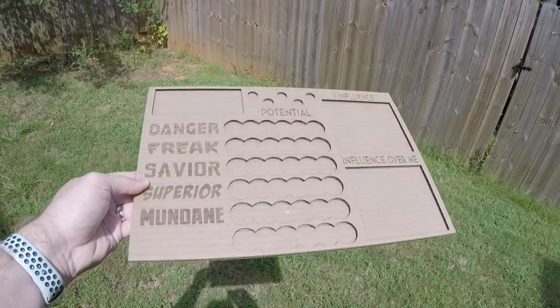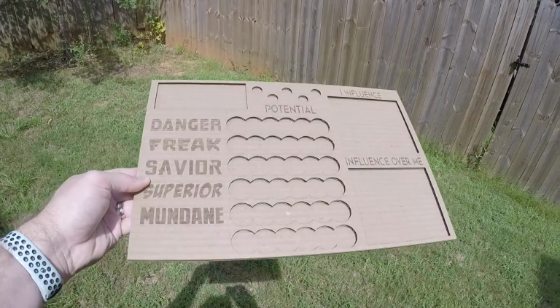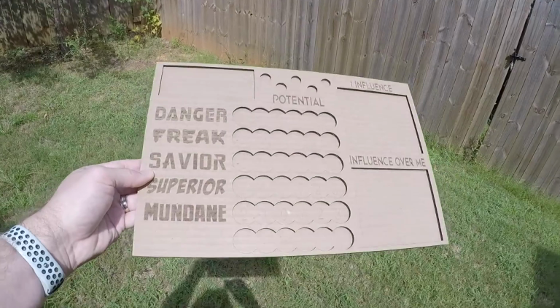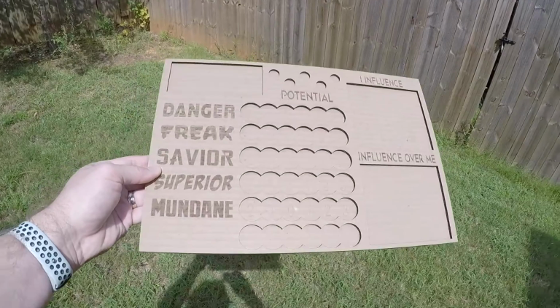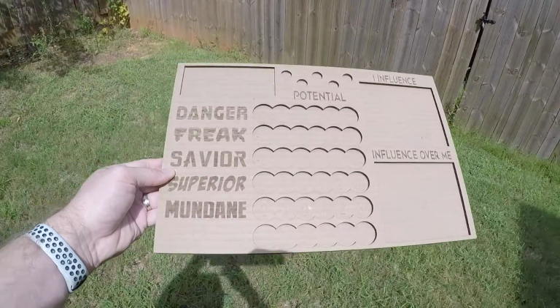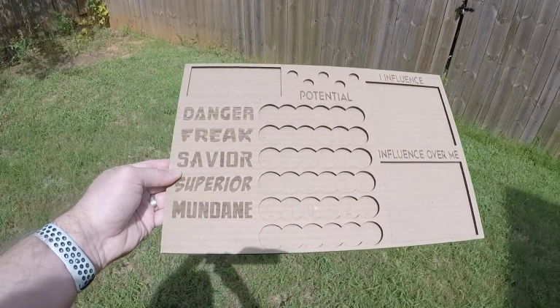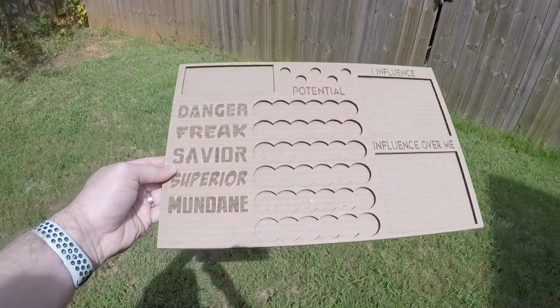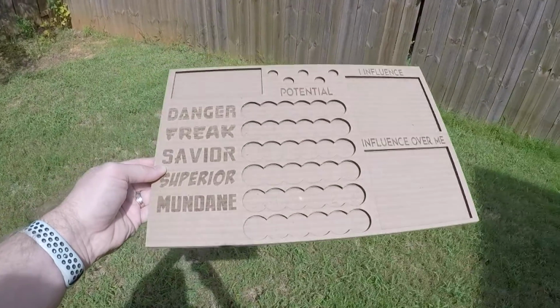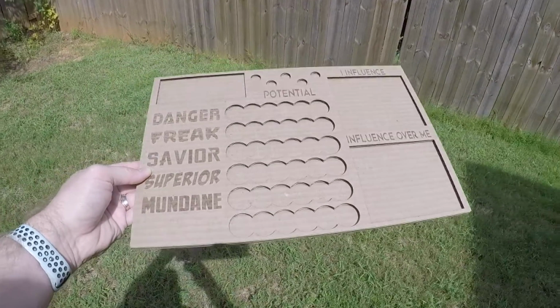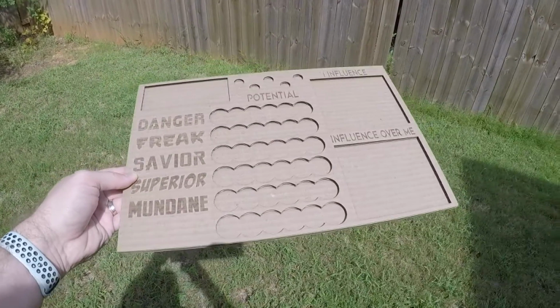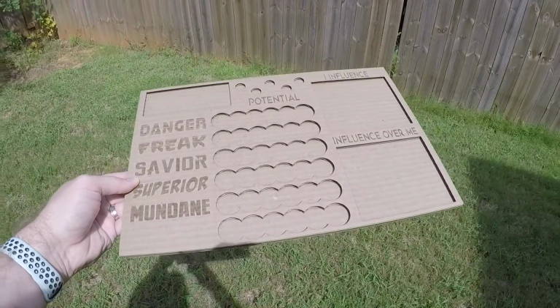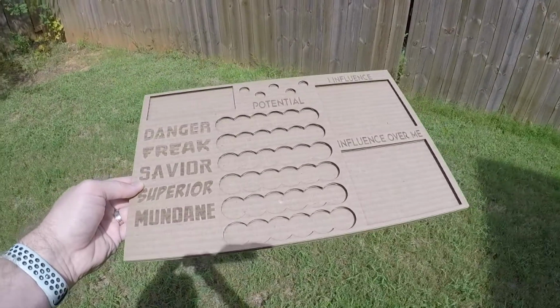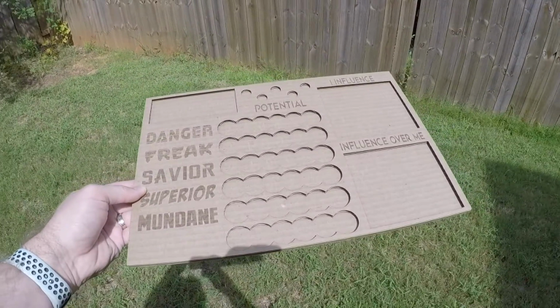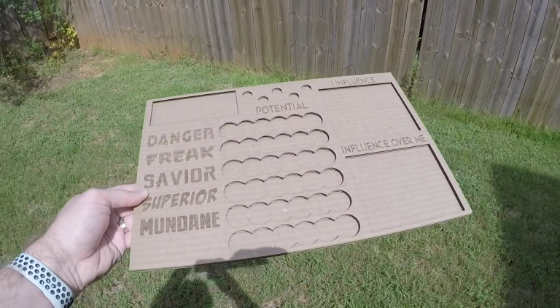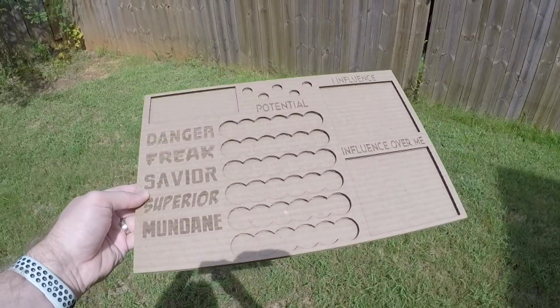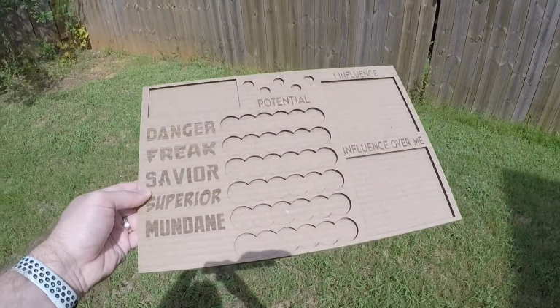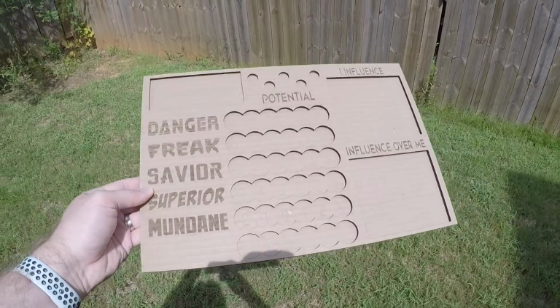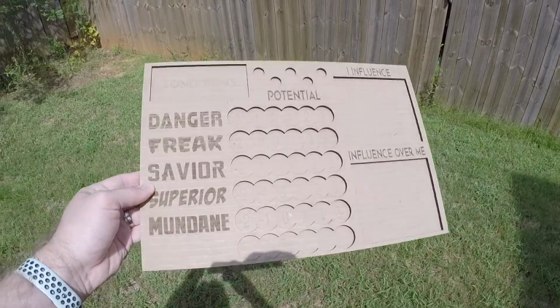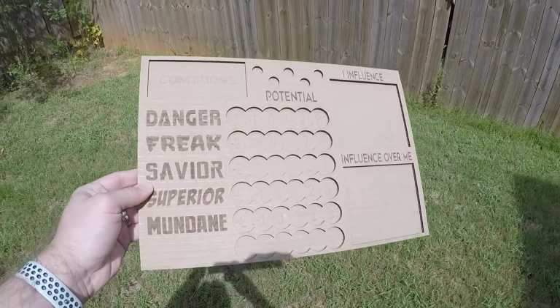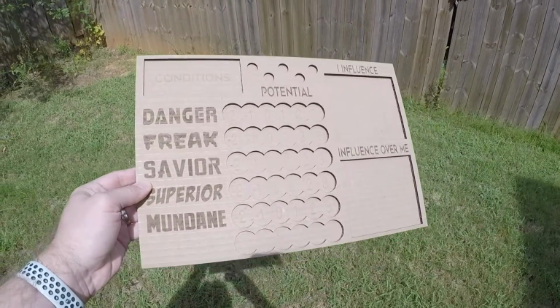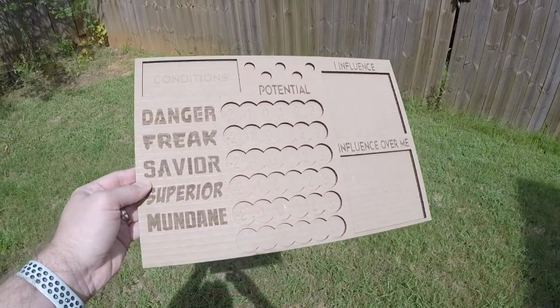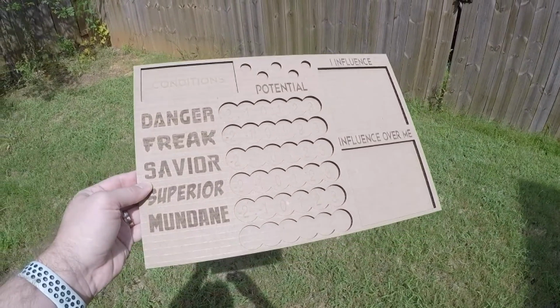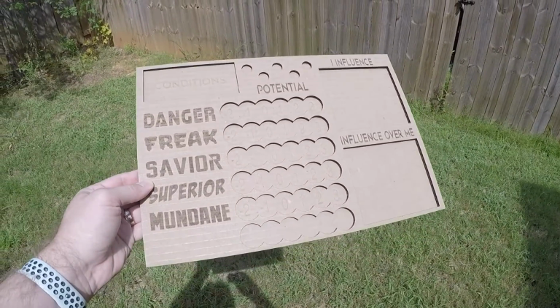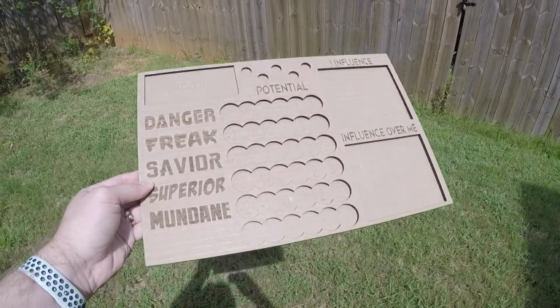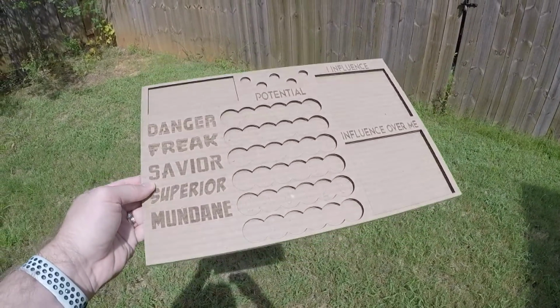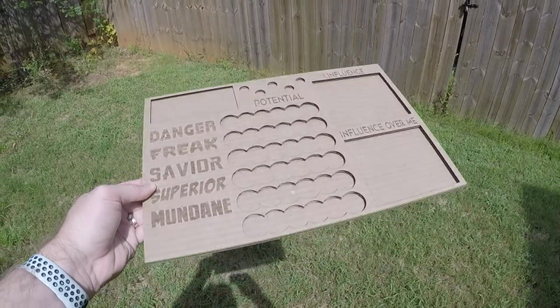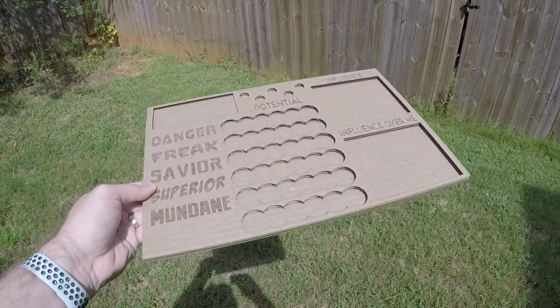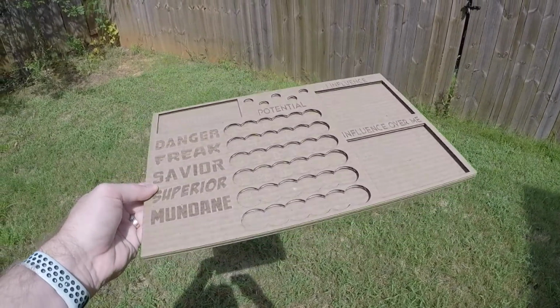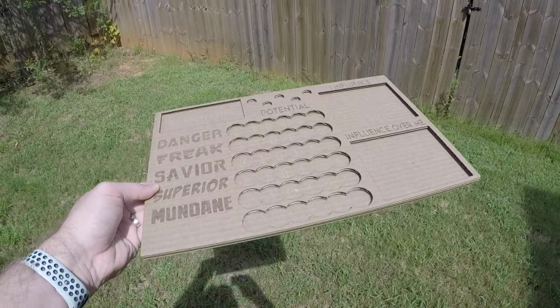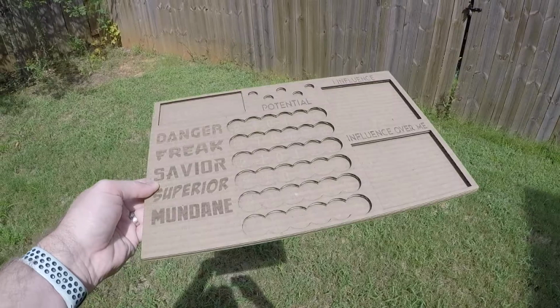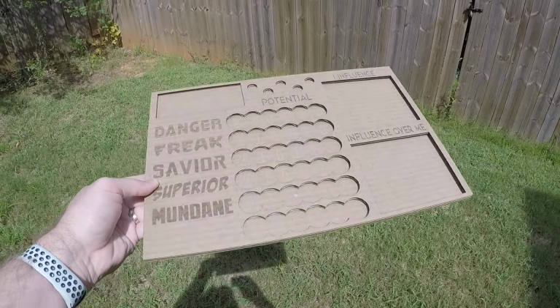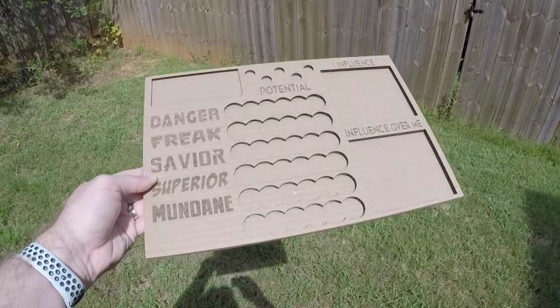On this episode of the Alana Maker, we talk about prototyping designs using cardboard and your Glowforge.